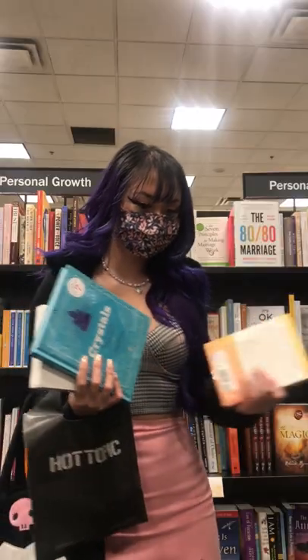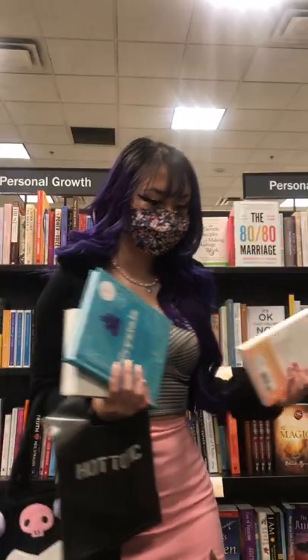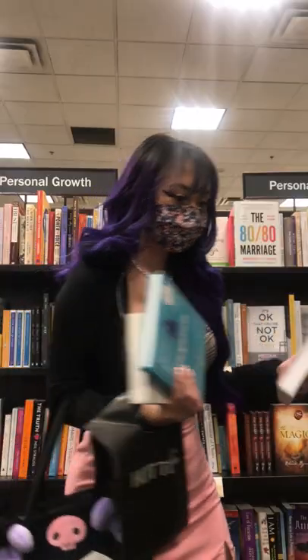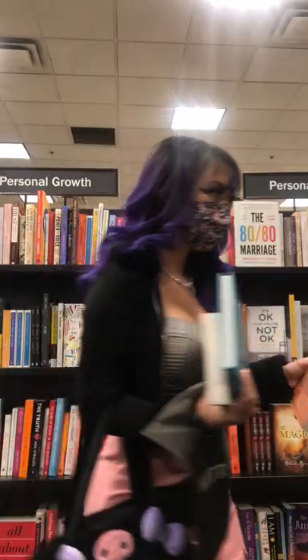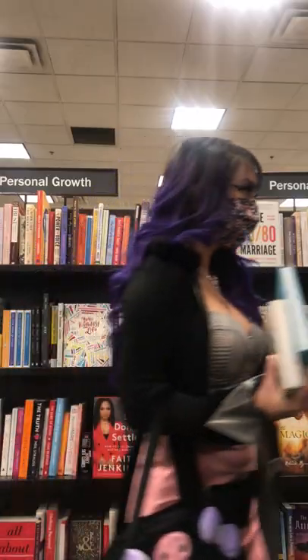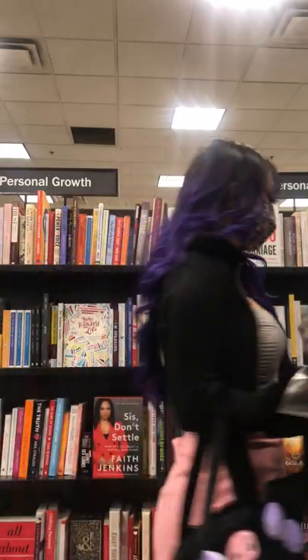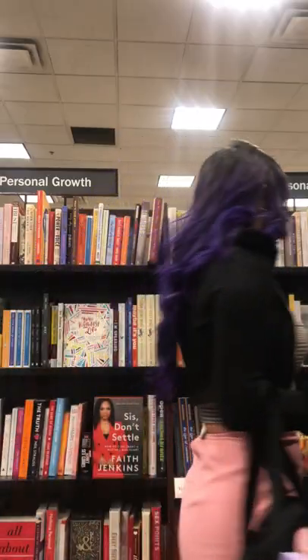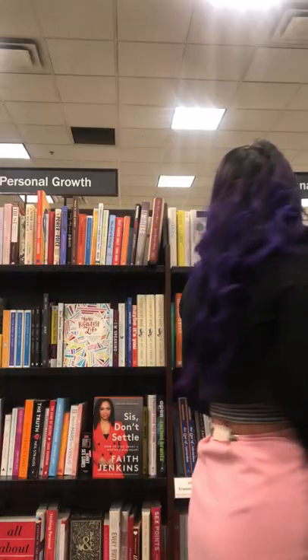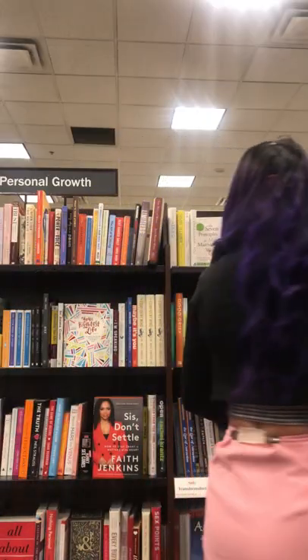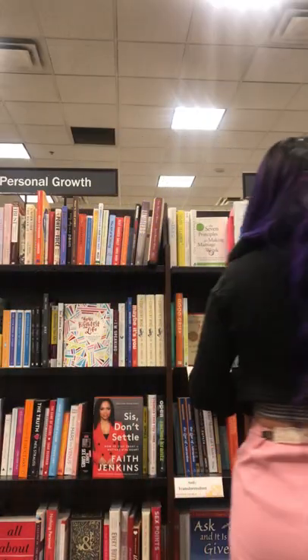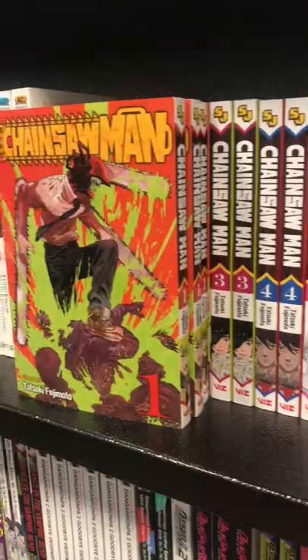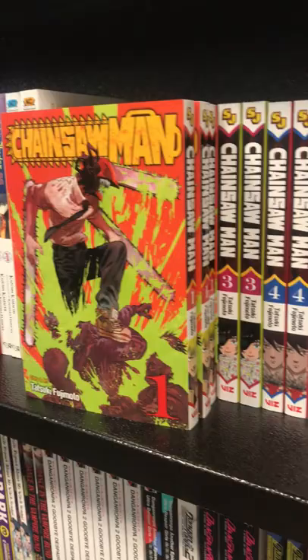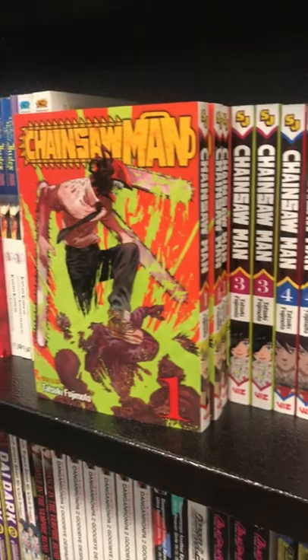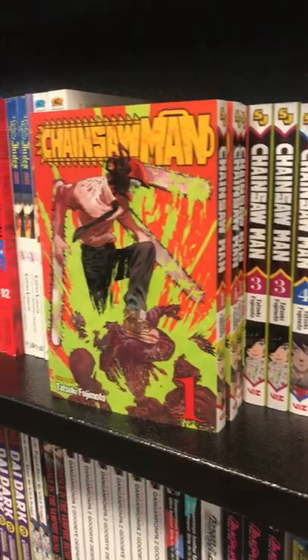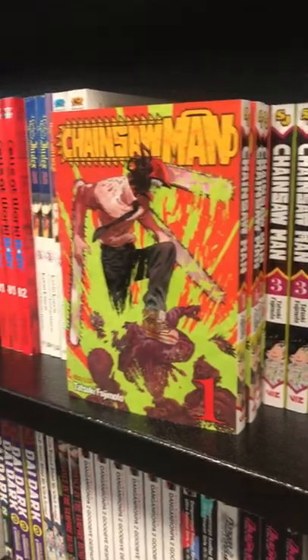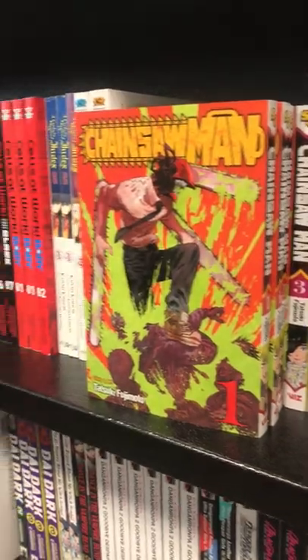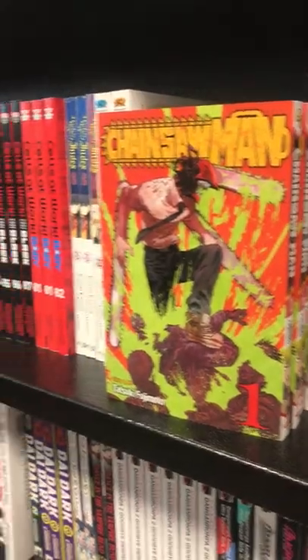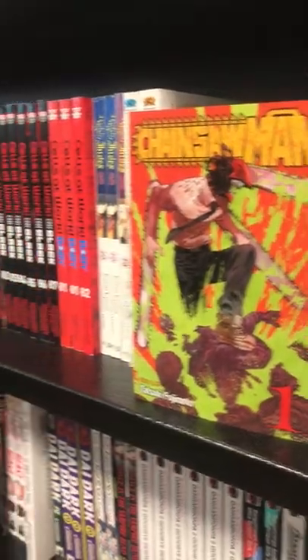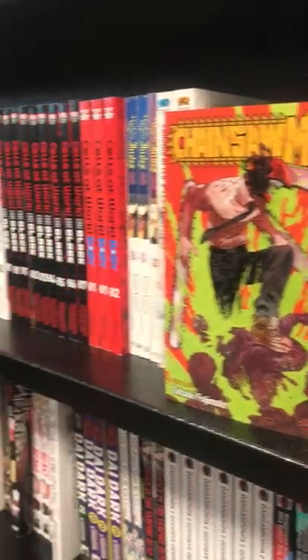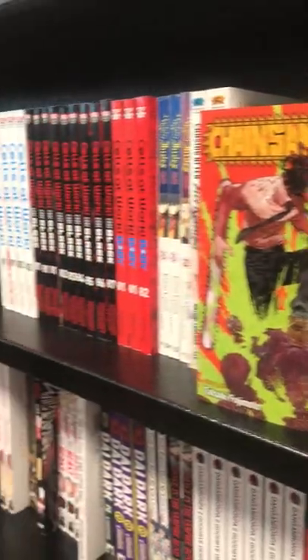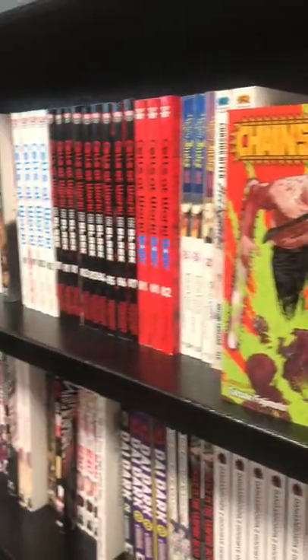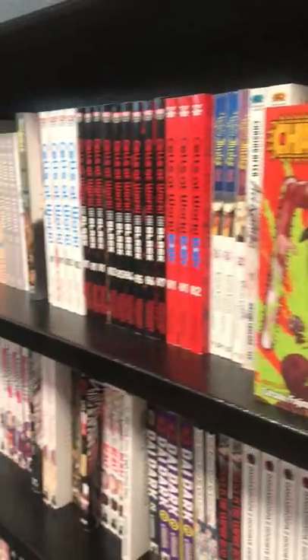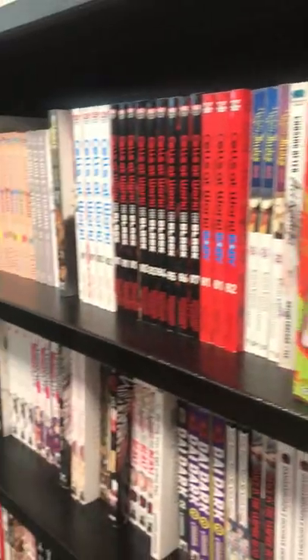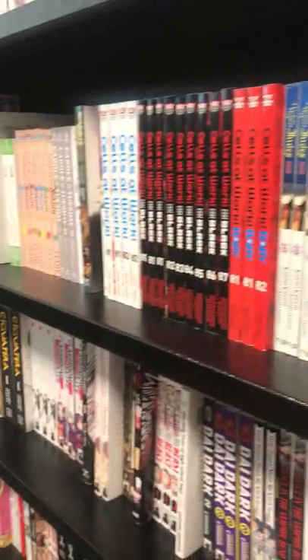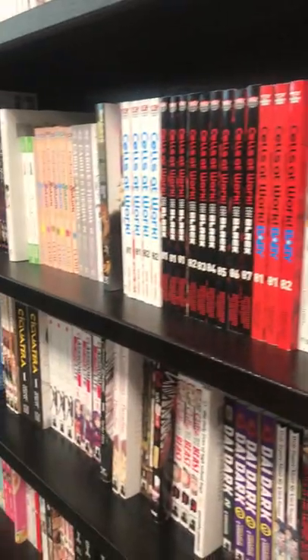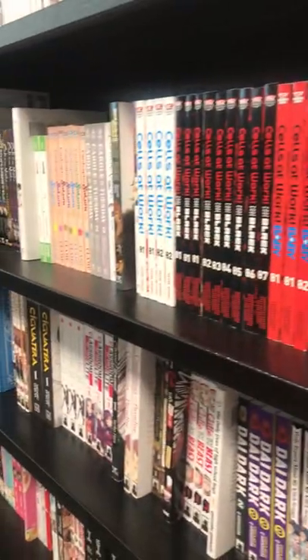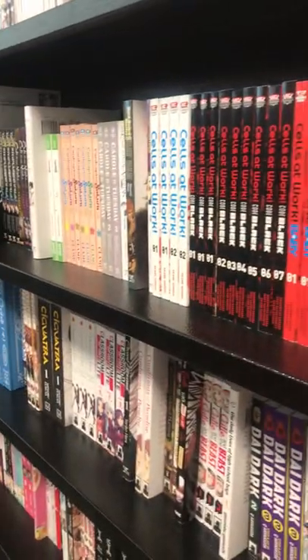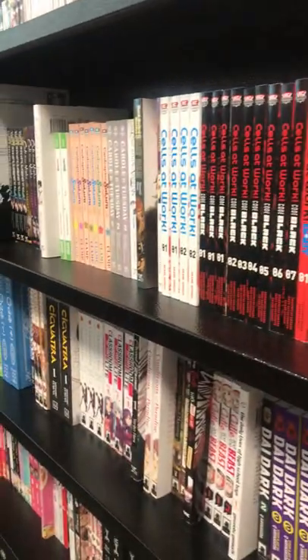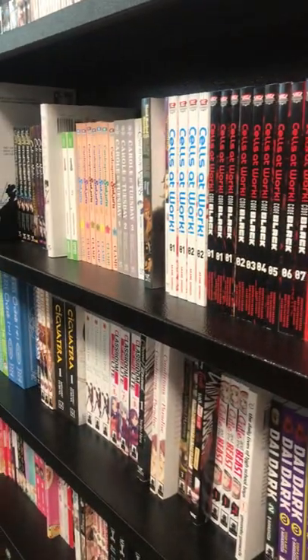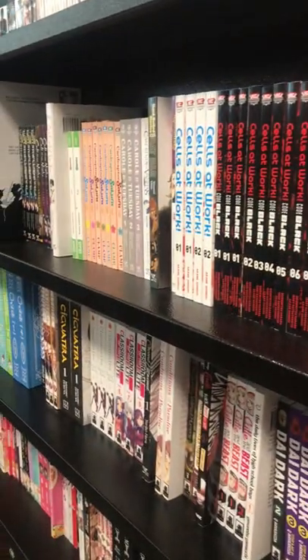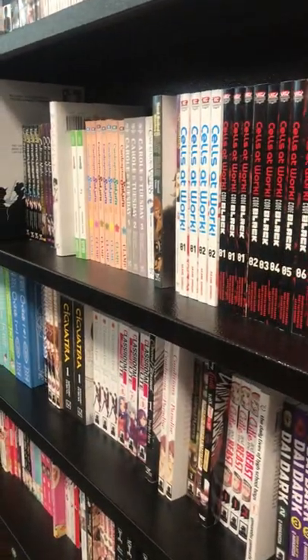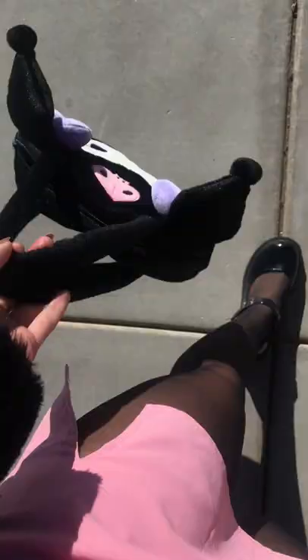And then I went to Barnes and Noble and got a book. And then after that, I went grocery shopping.